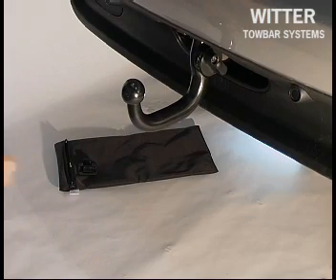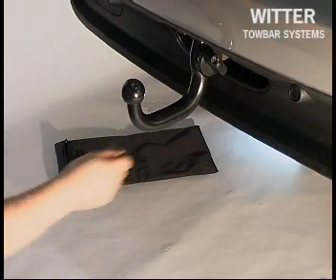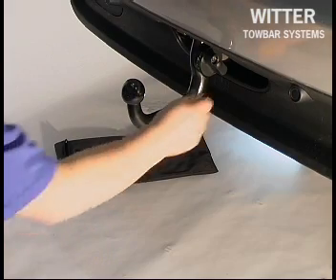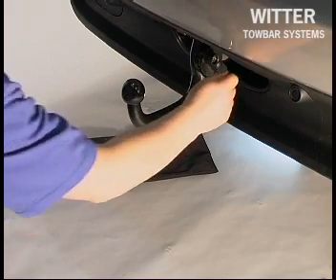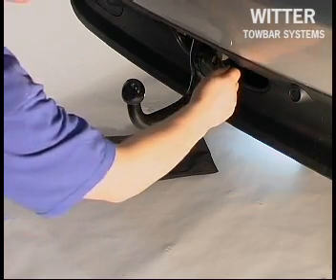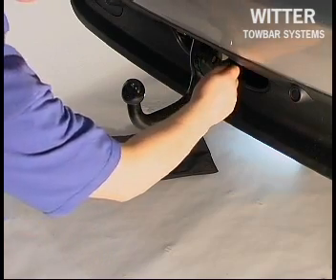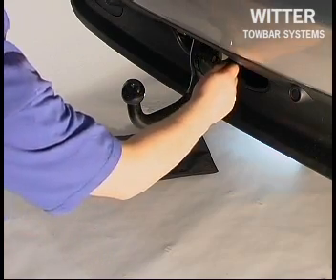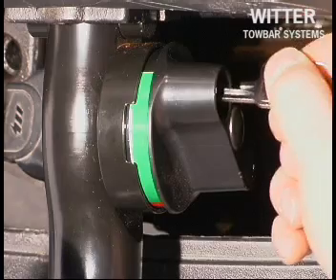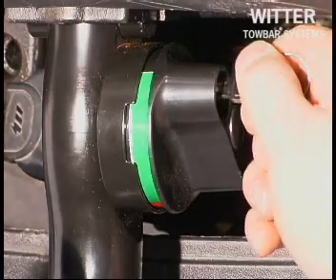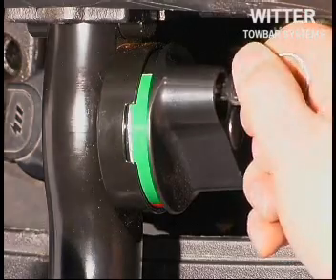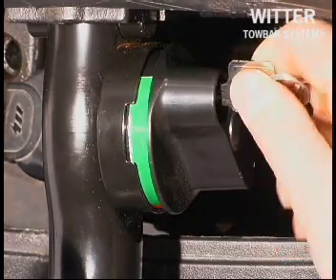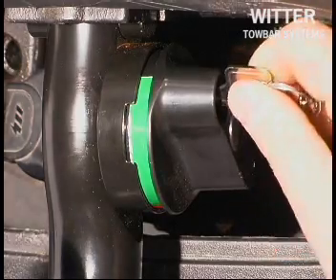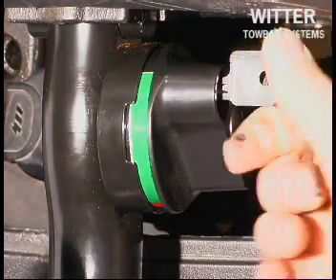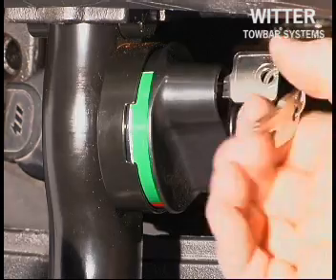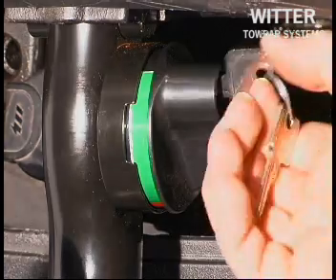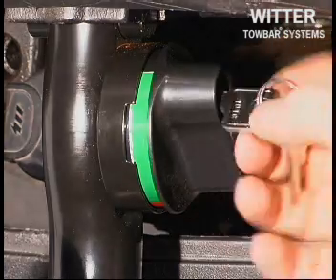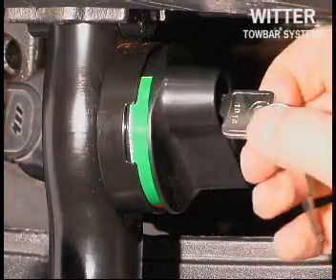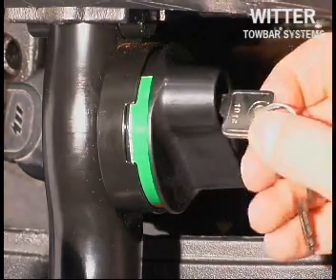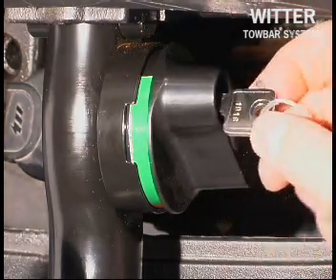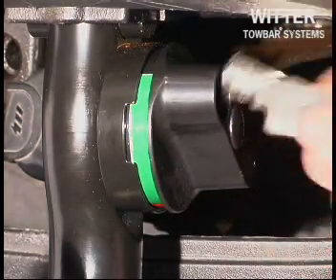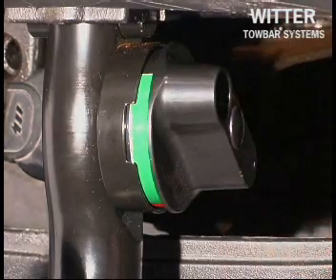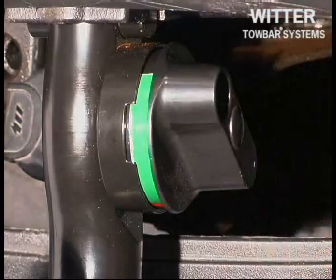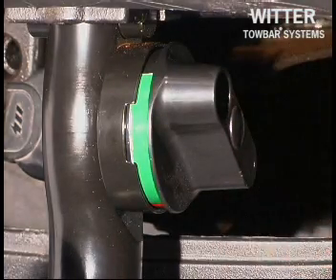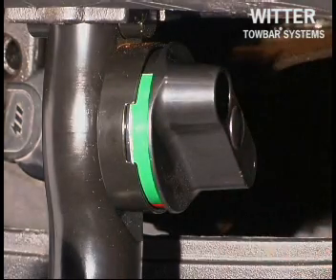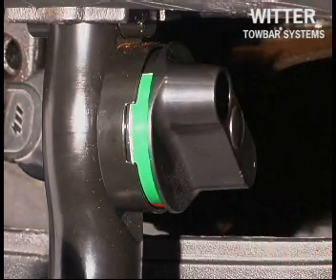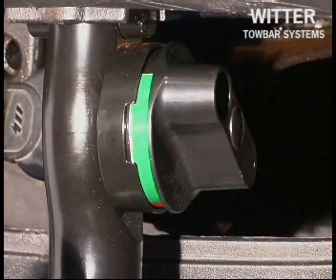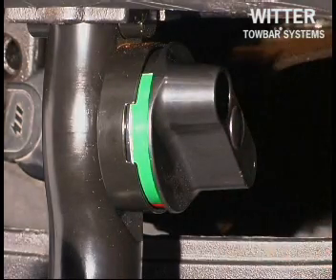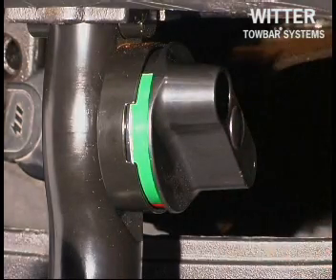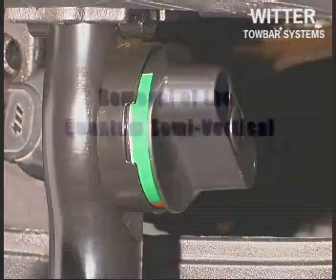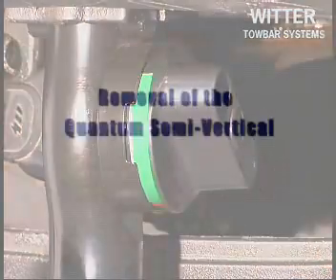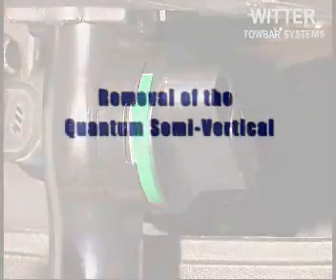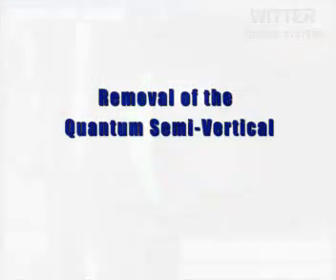Lock the tow ball by turning the key anti-clockwise. The tow ball is now ready to be used.